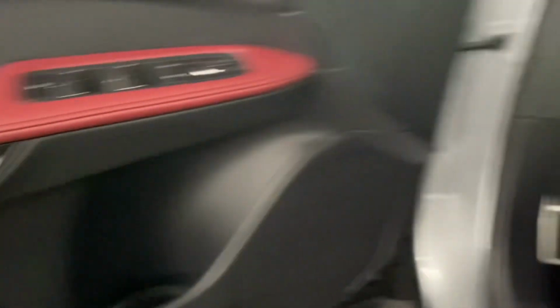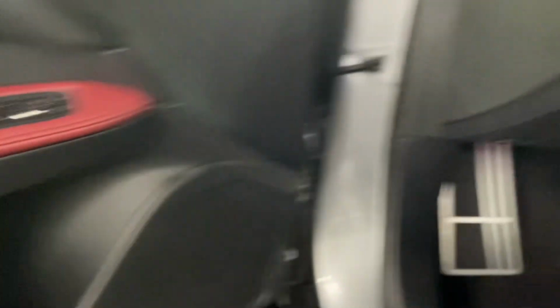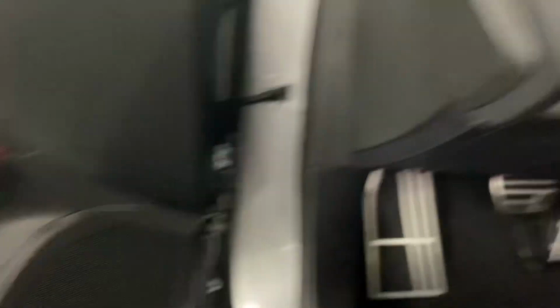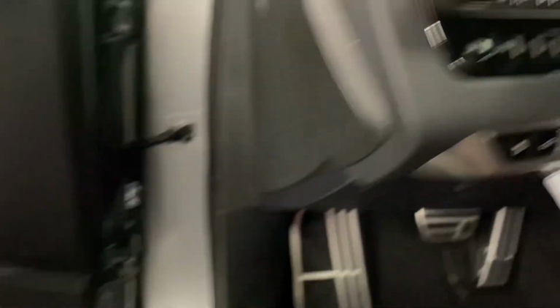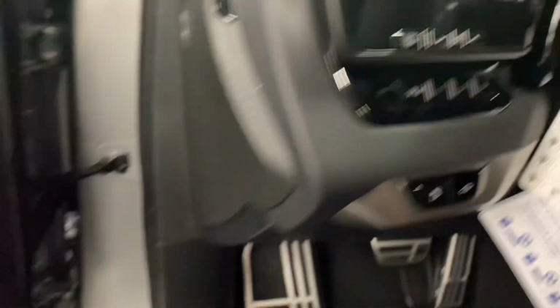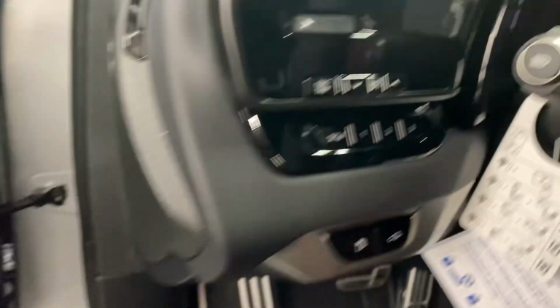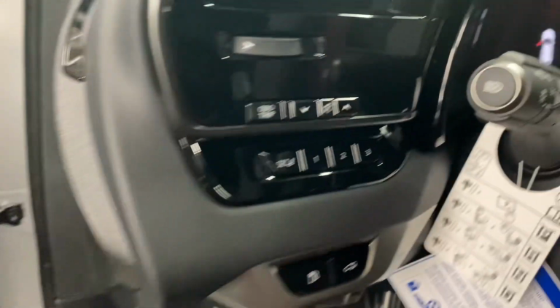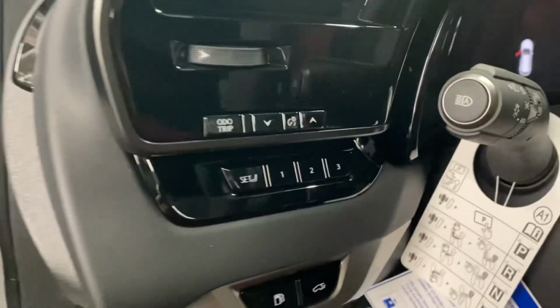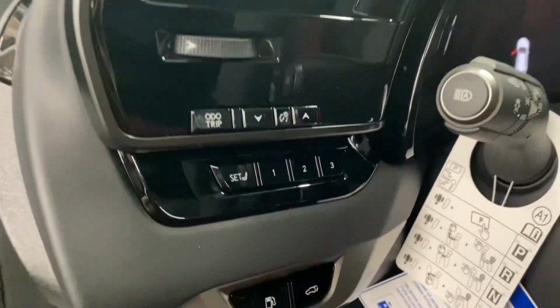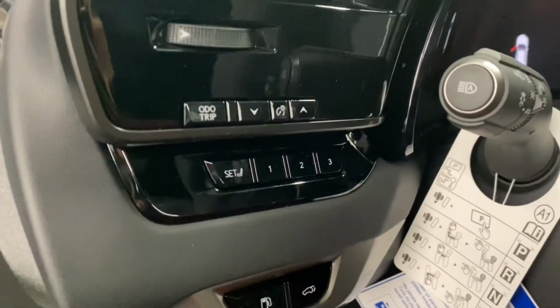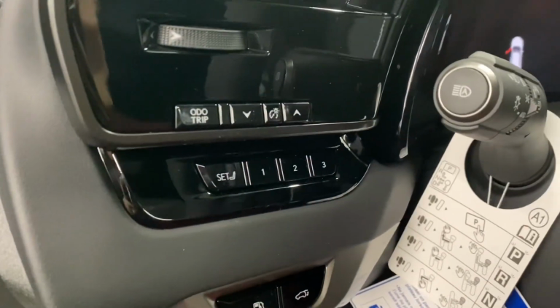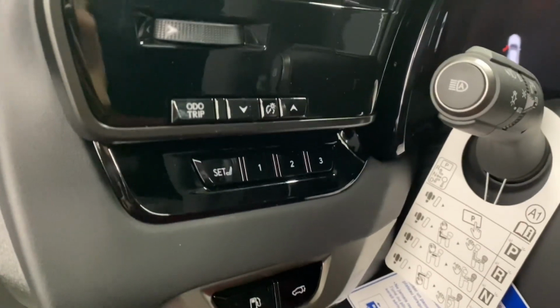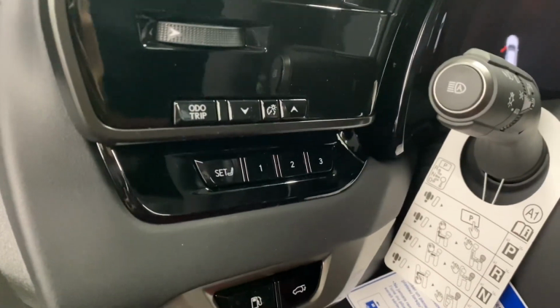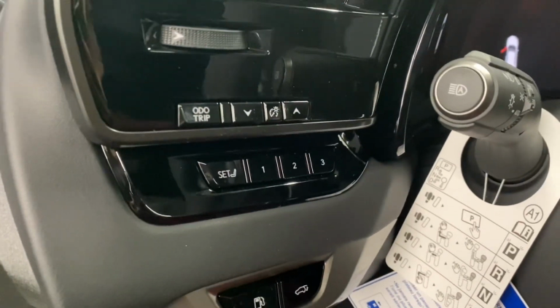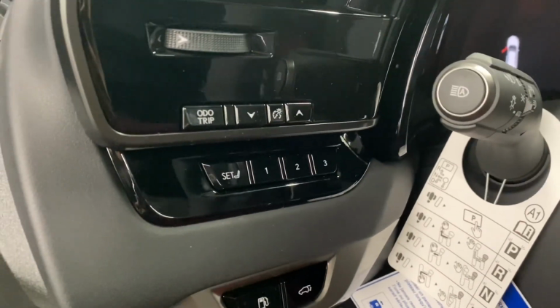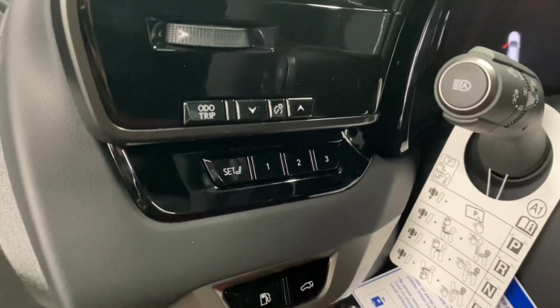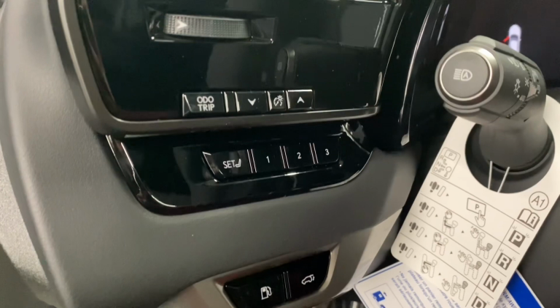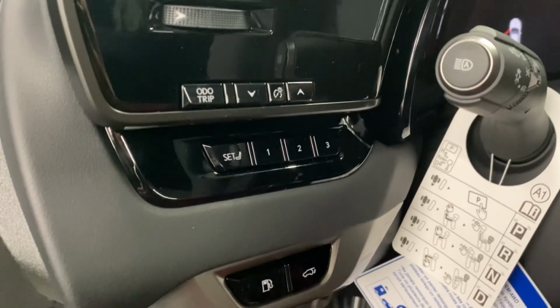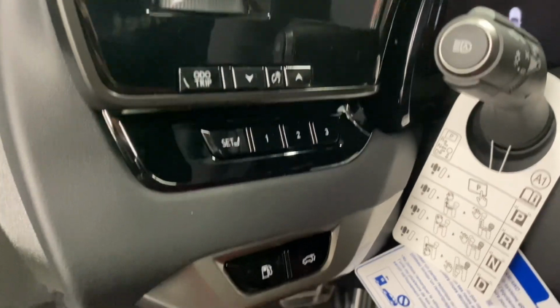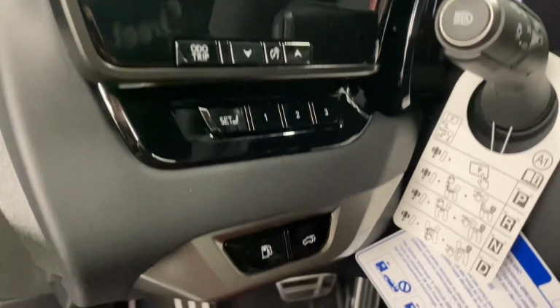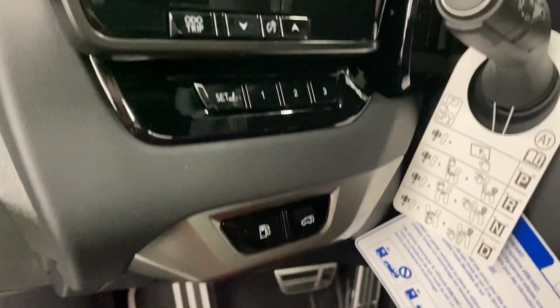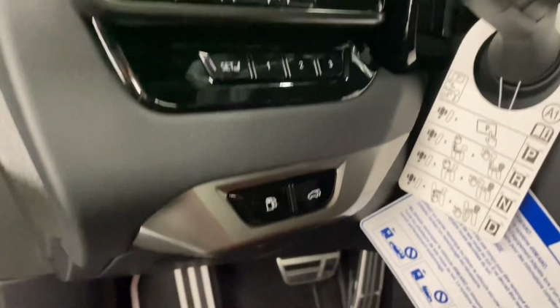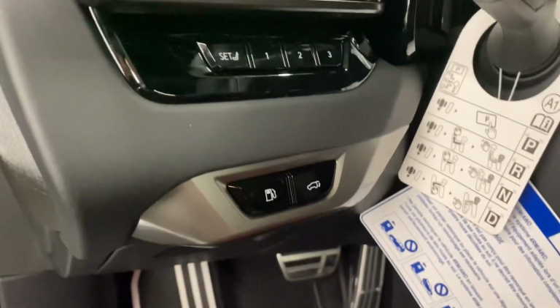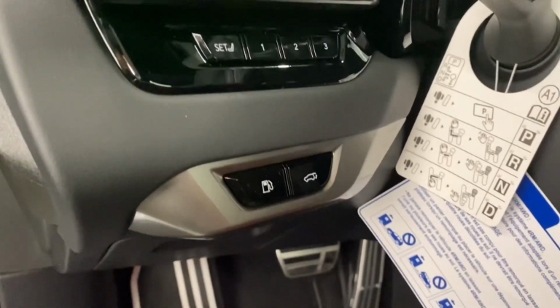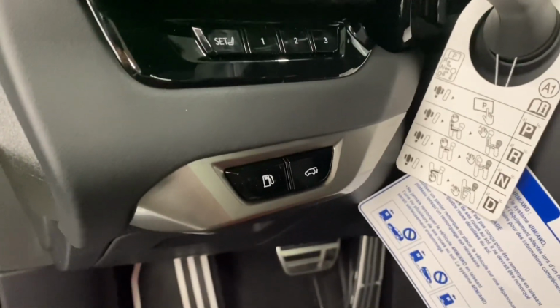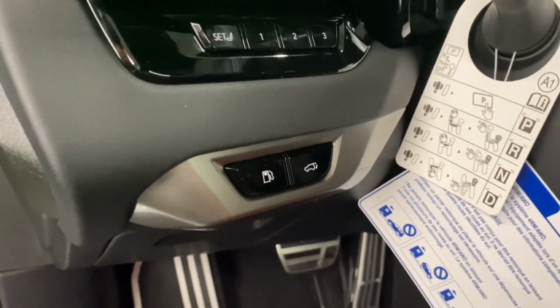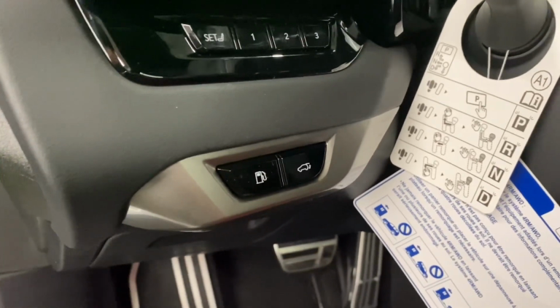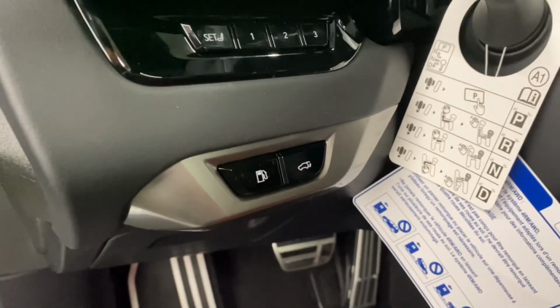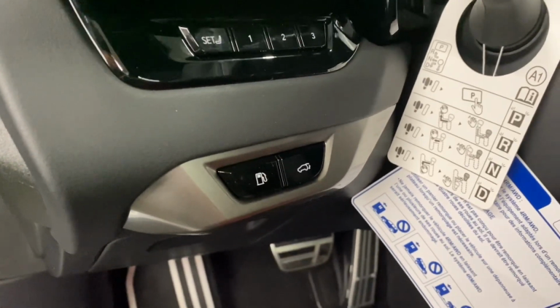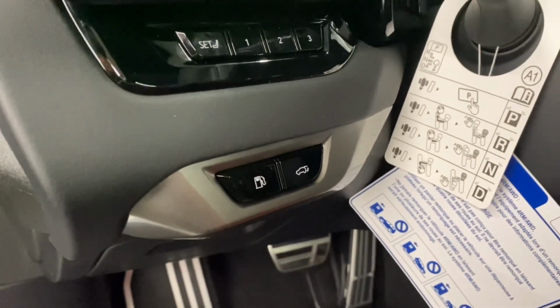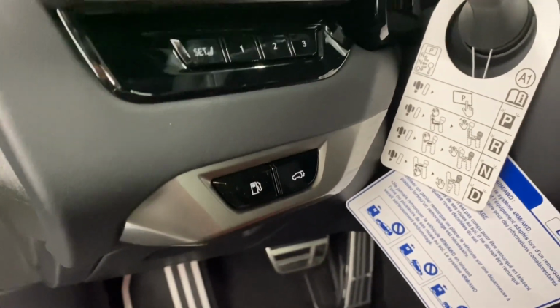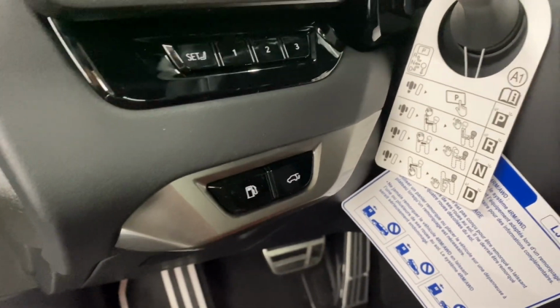And on your driver's panel, you have your memory seating, your gas cap release, and rear trunk hatch.